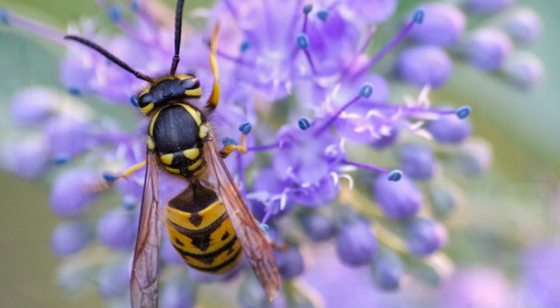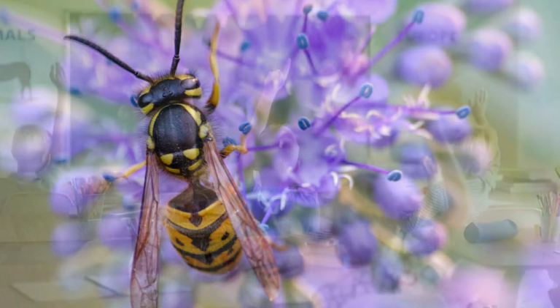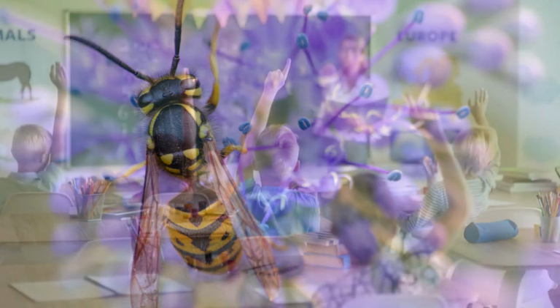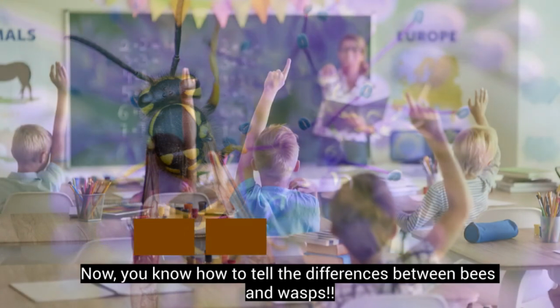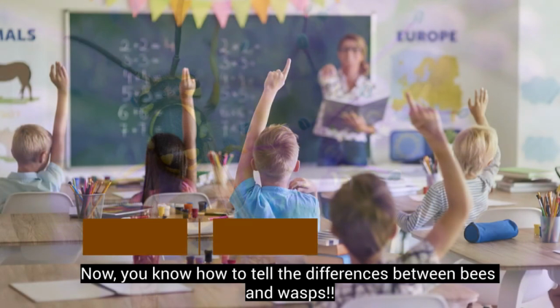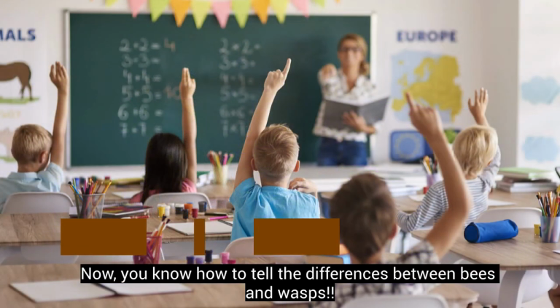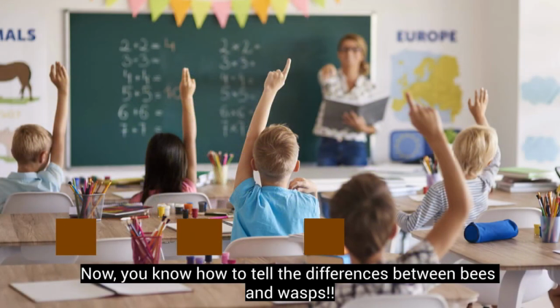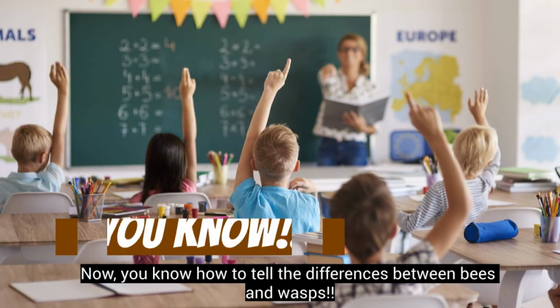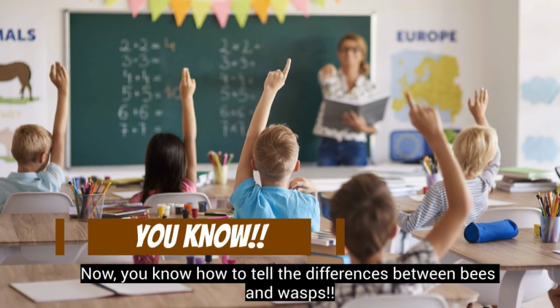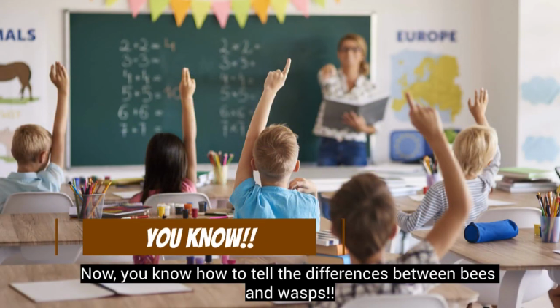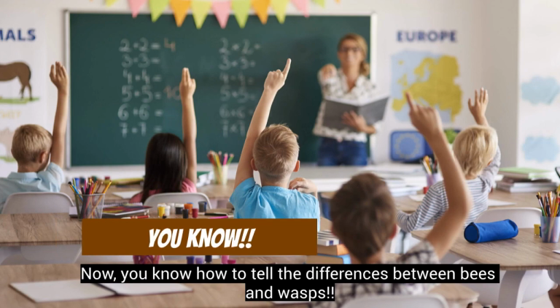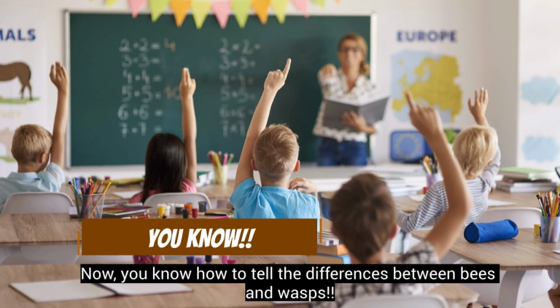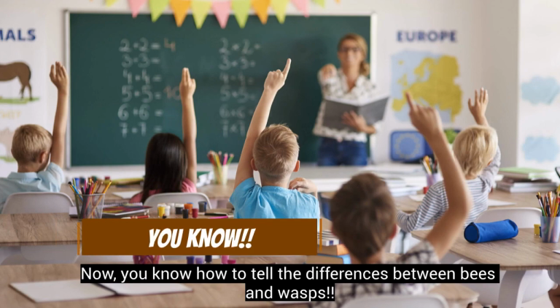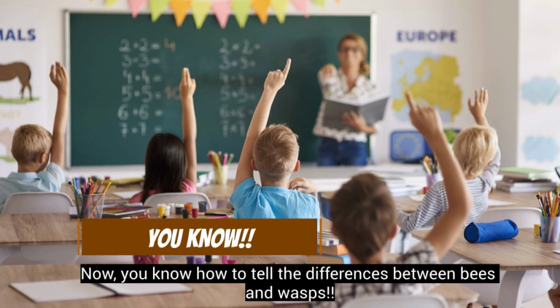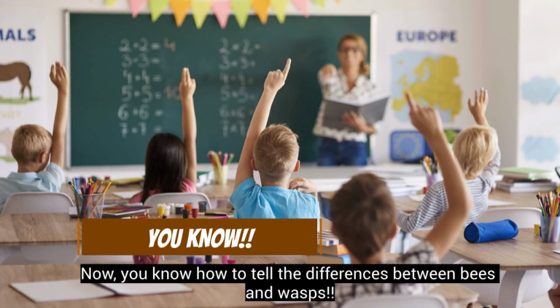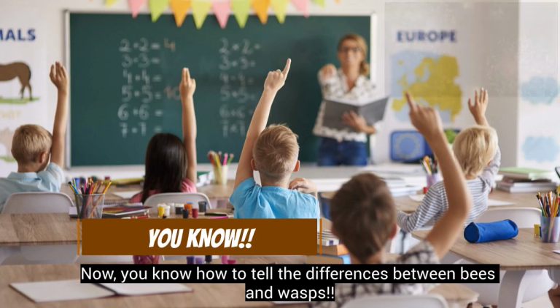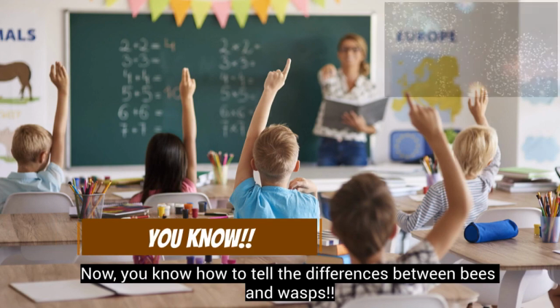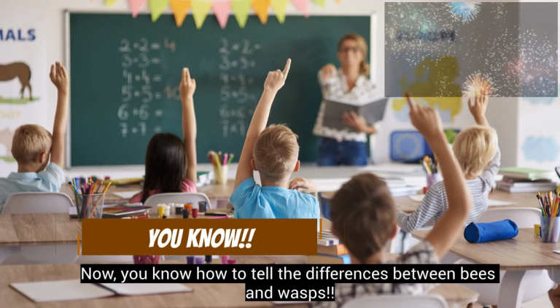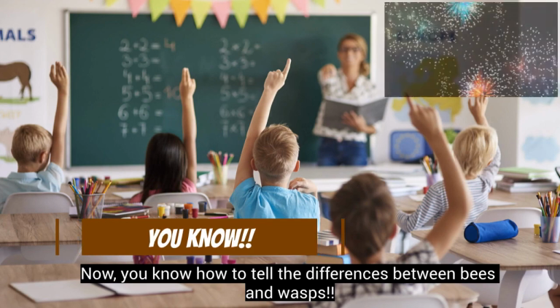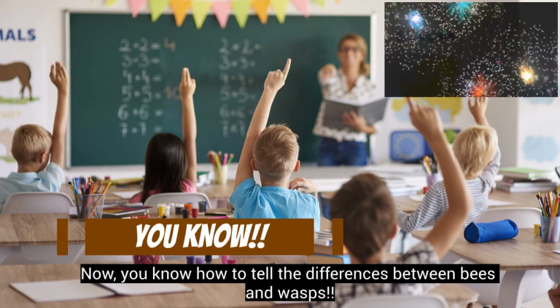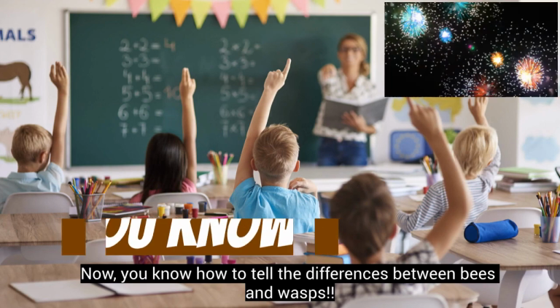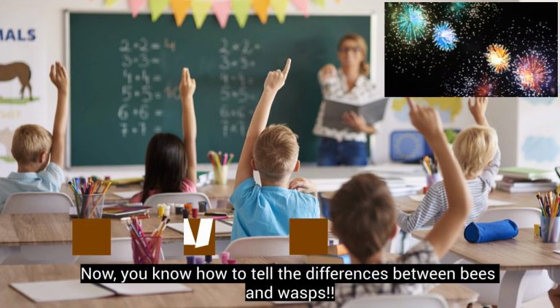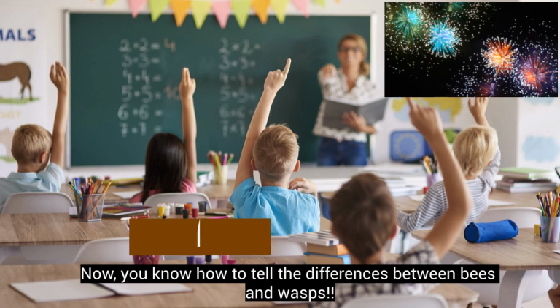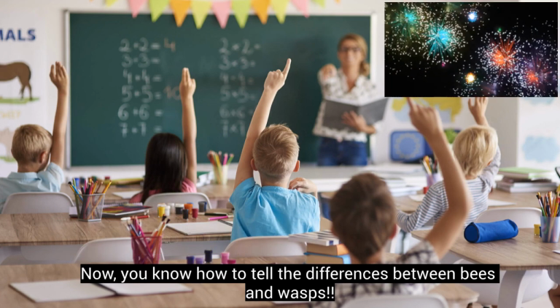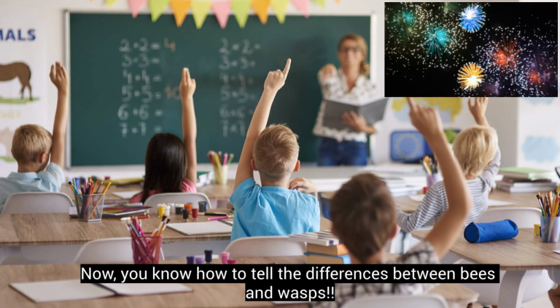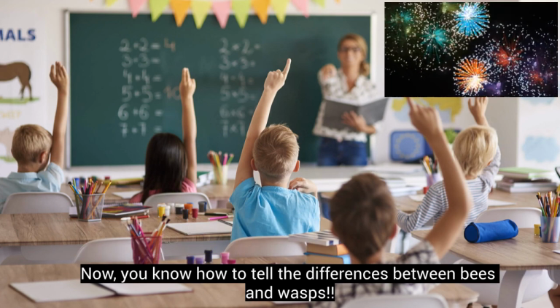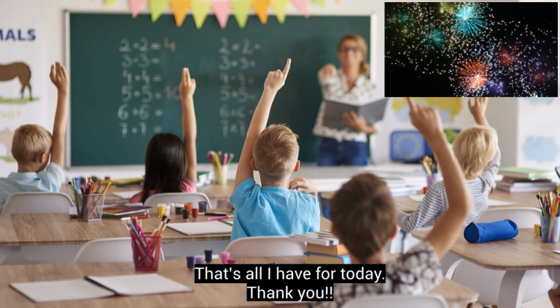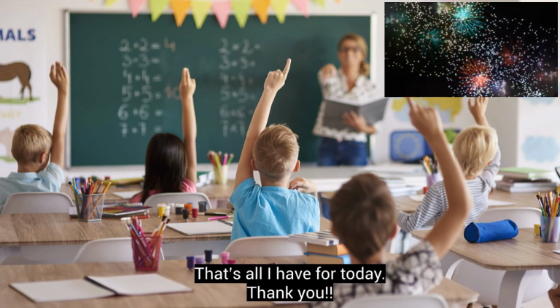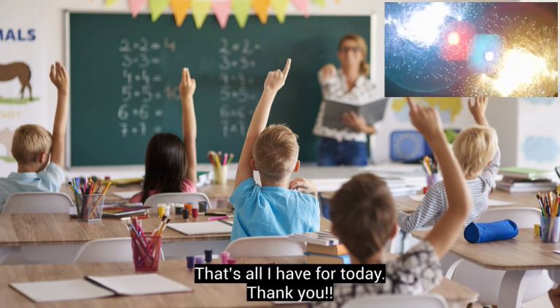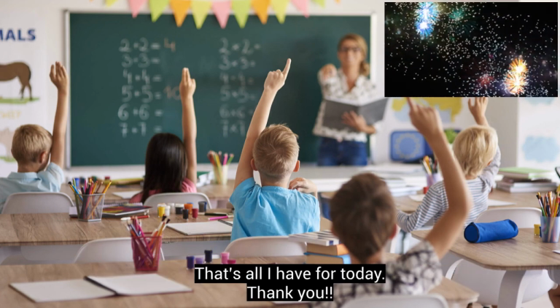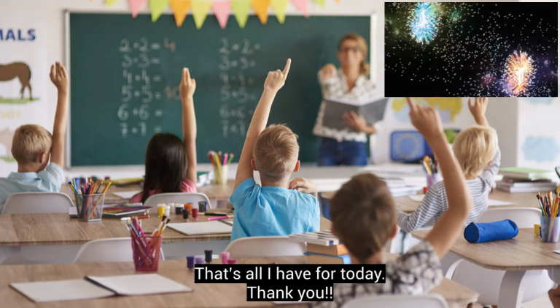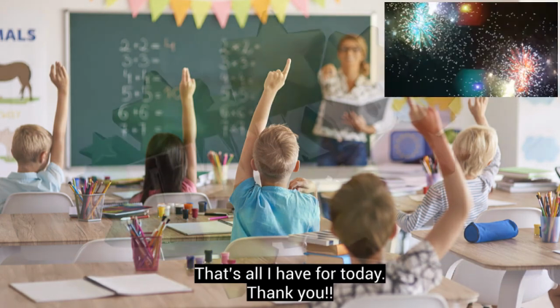Now you know how to tell the differences between bees and wasps. That's all I have for today!